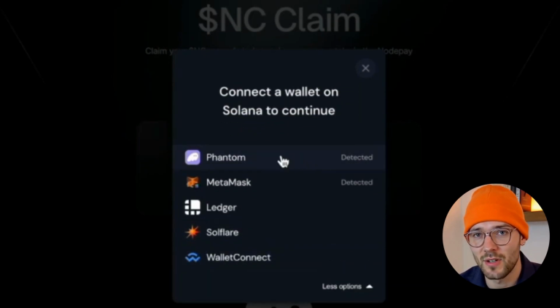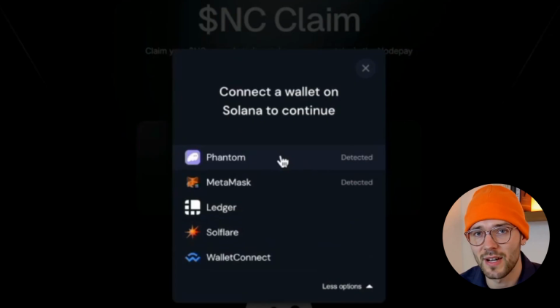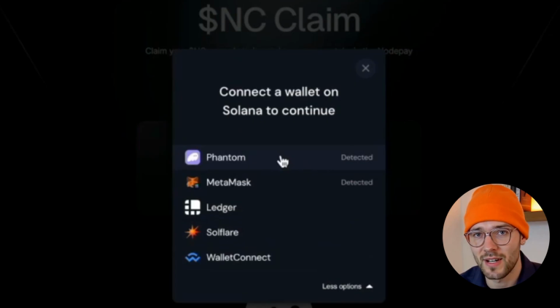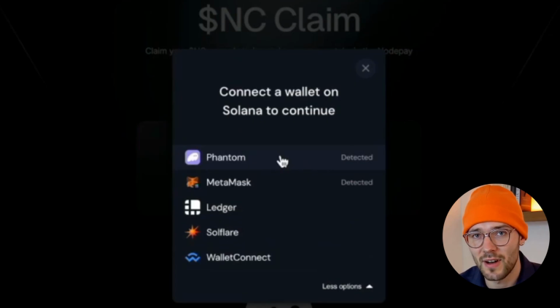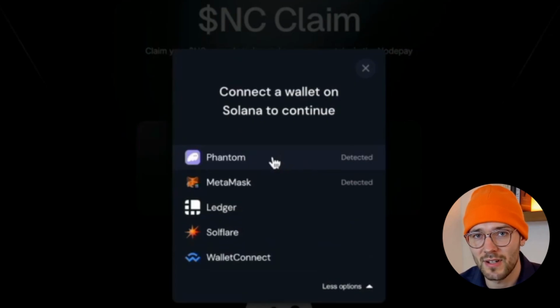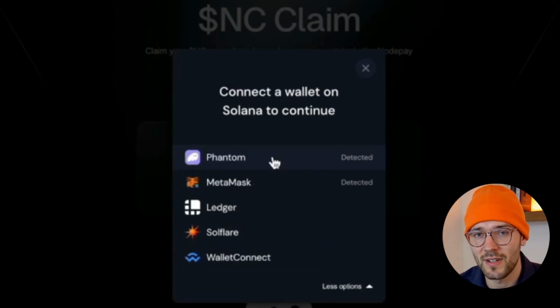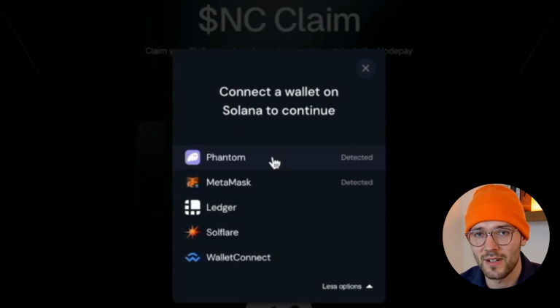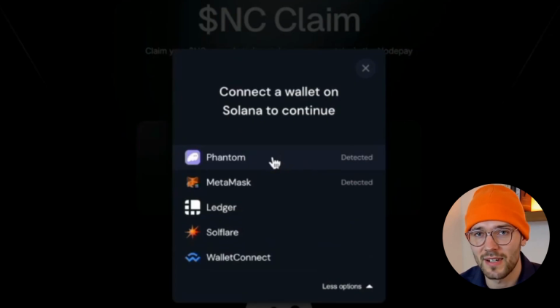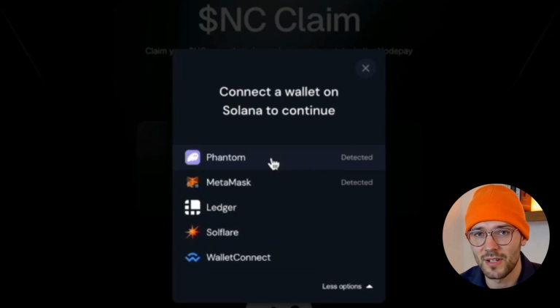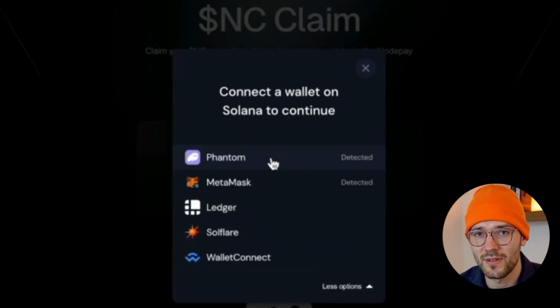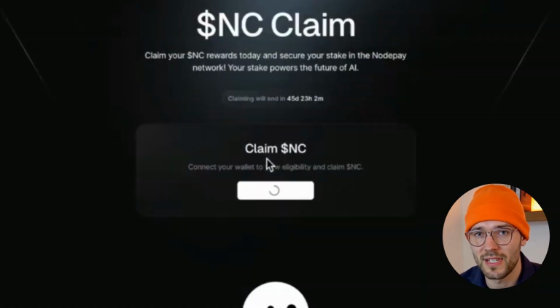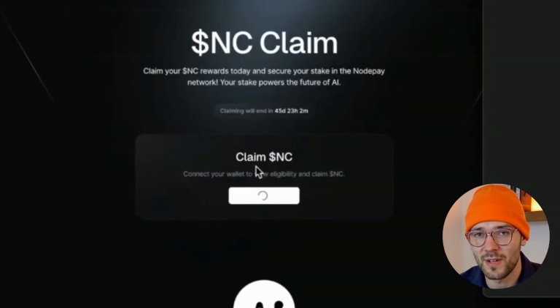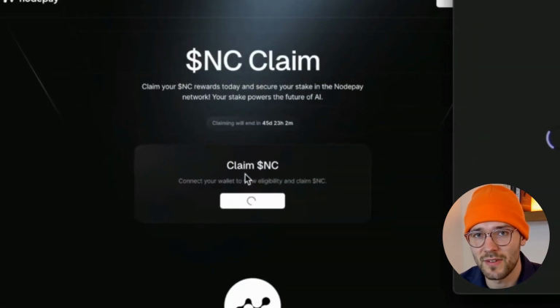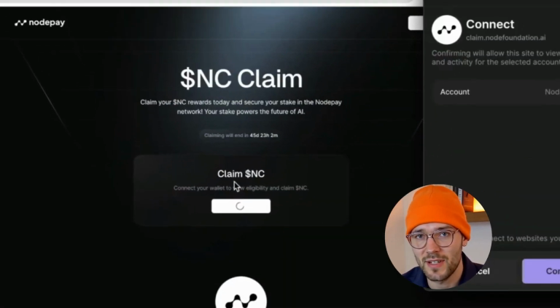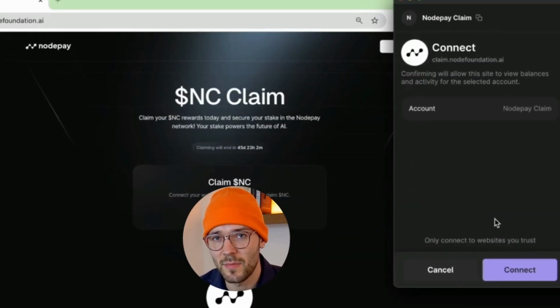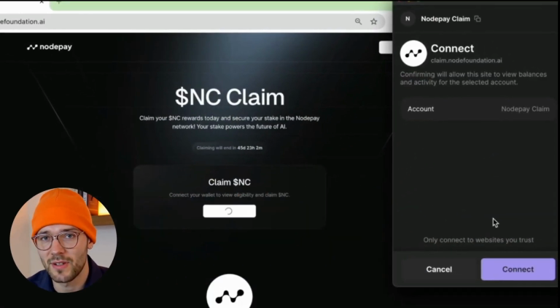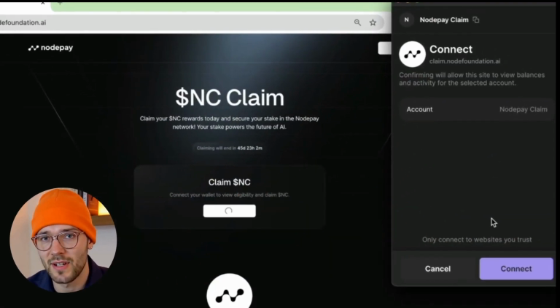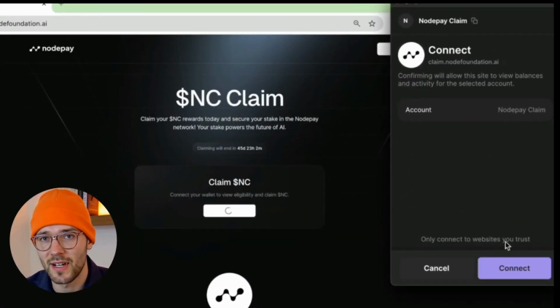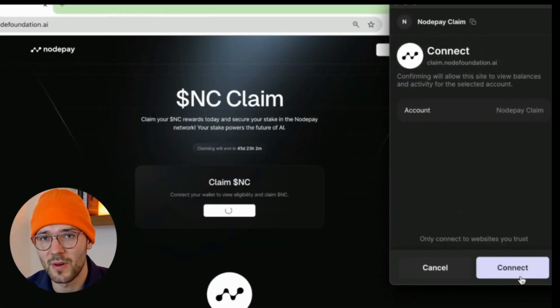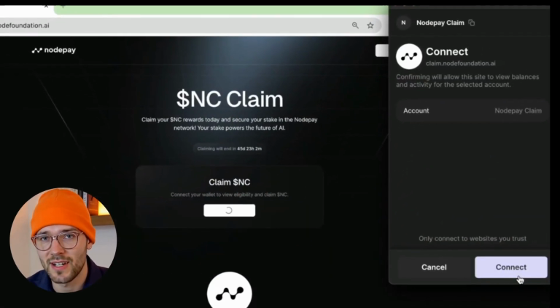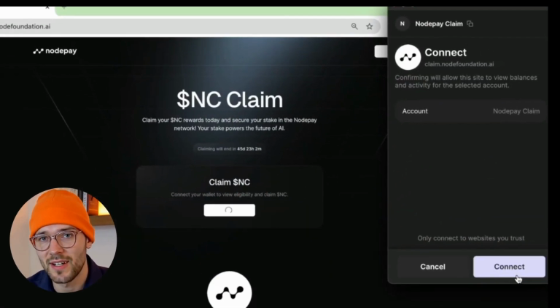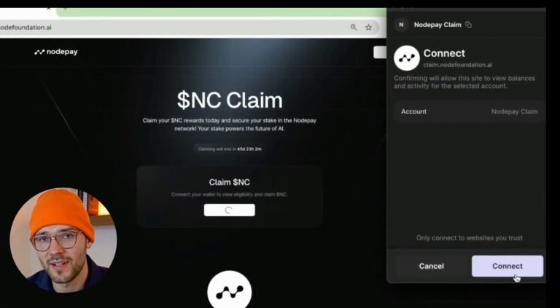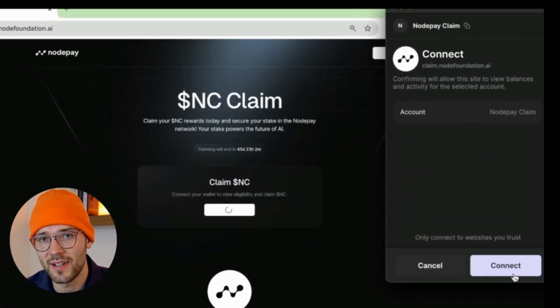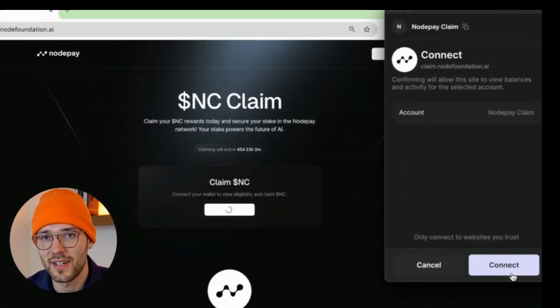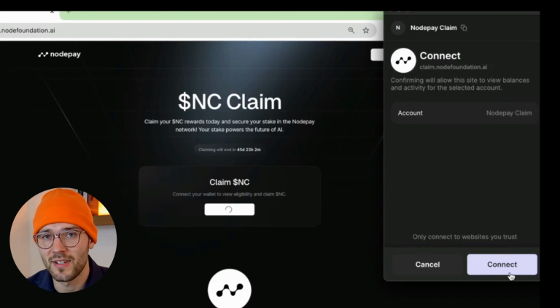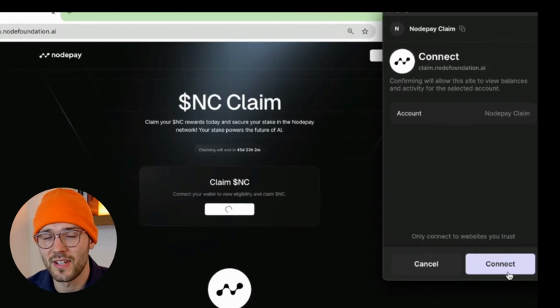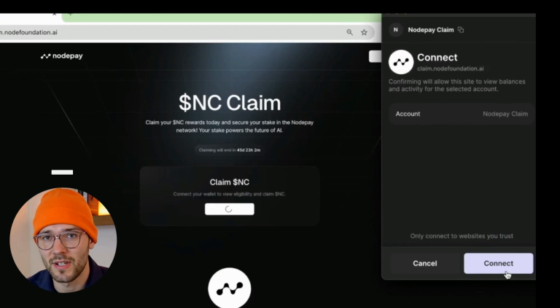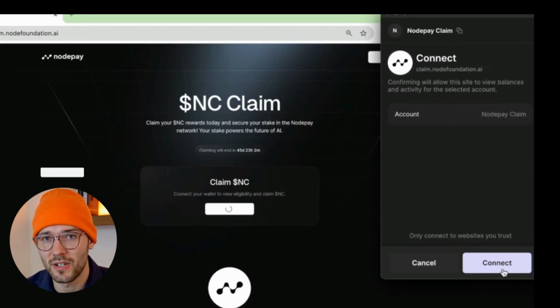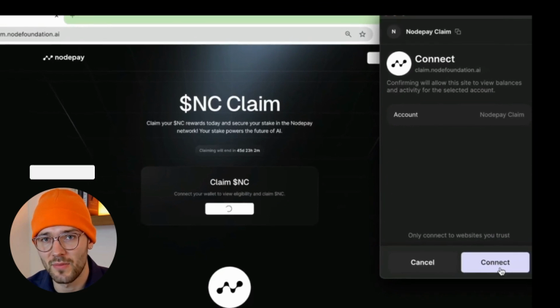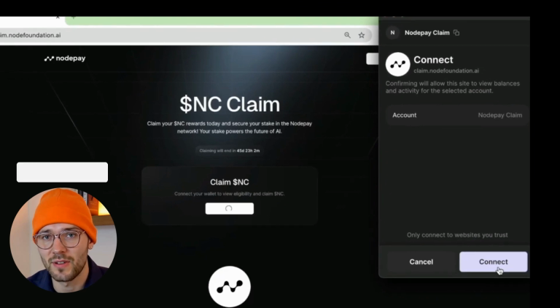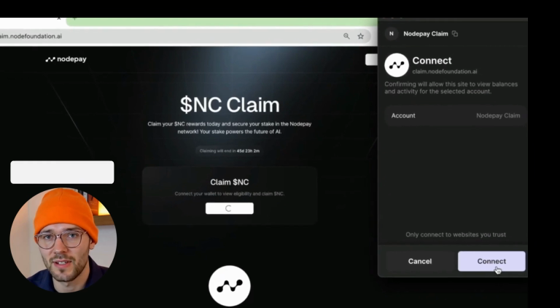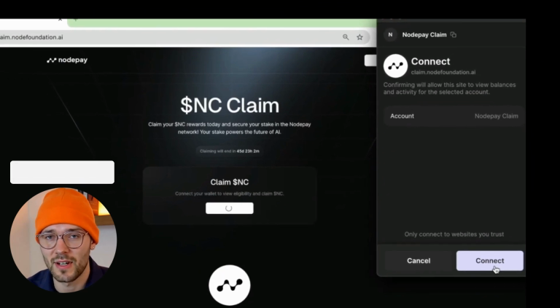This is the wallet that you connected to your Node Pay account. I'm going to choose Phantom here for this example, as that's what I connected, and then you'll see a message — click Connect here.